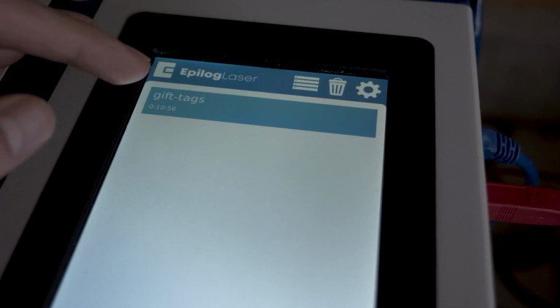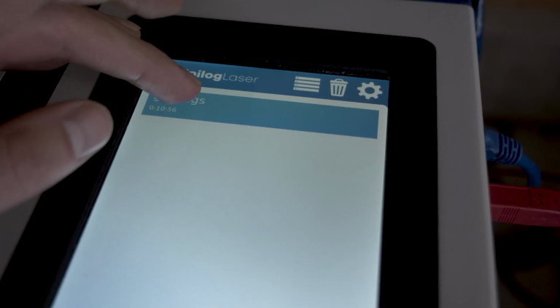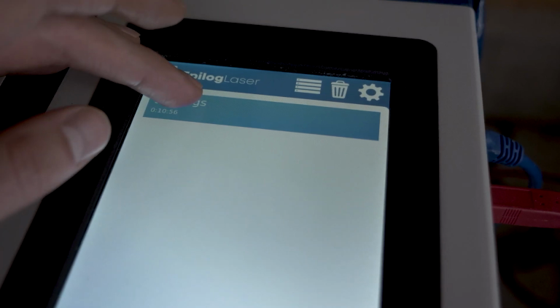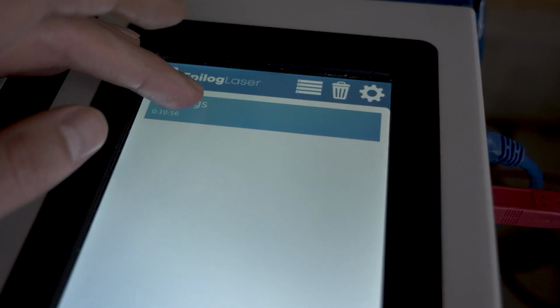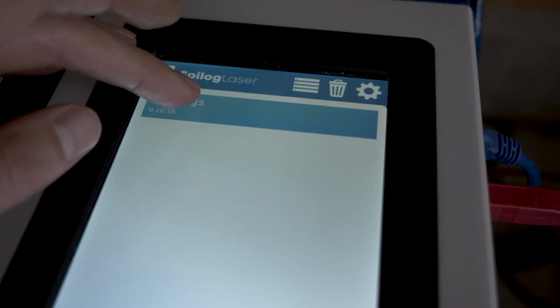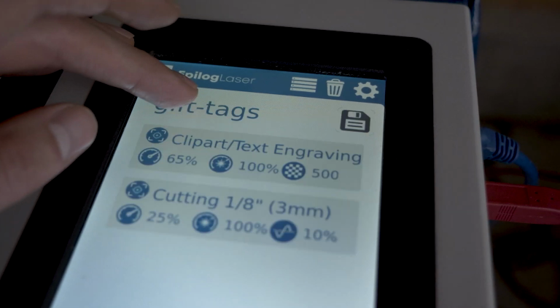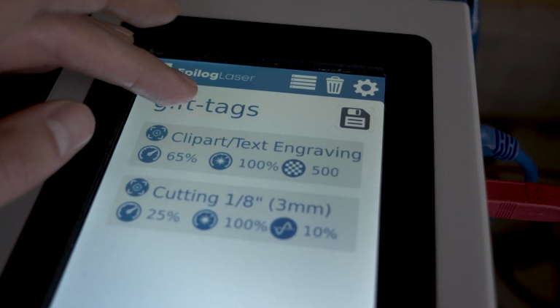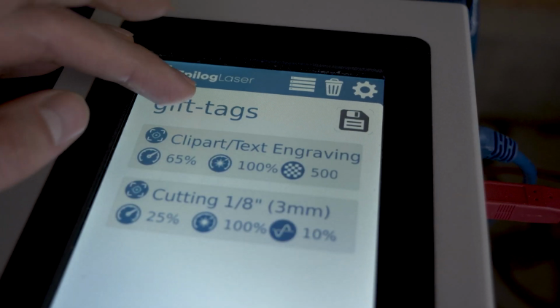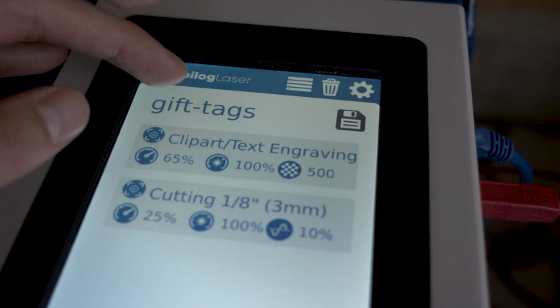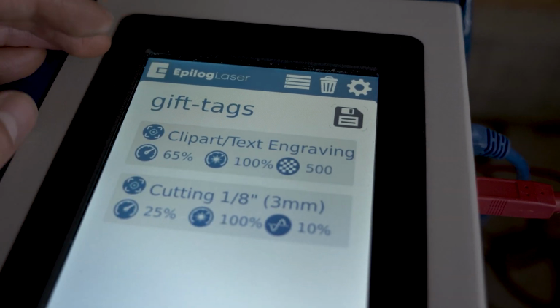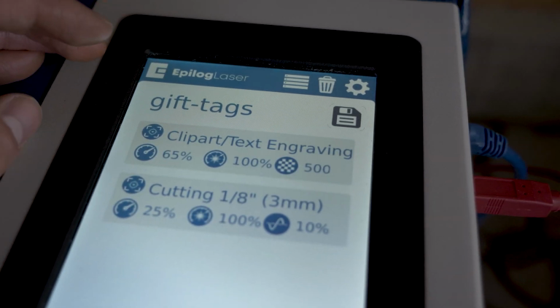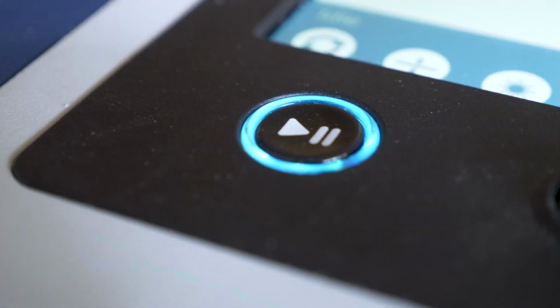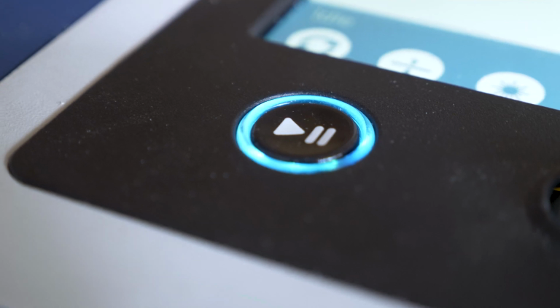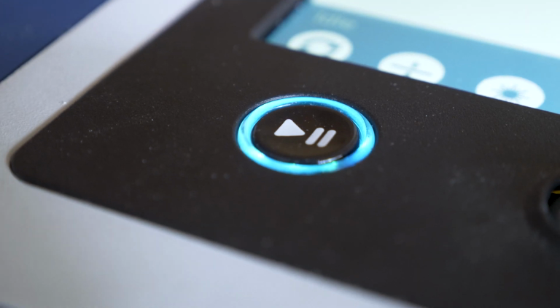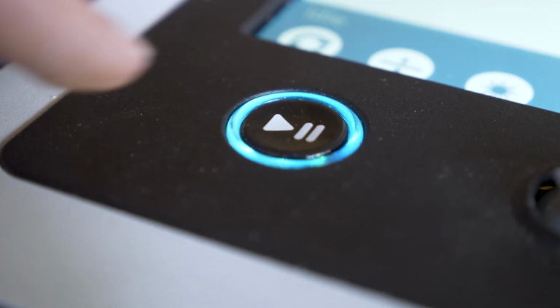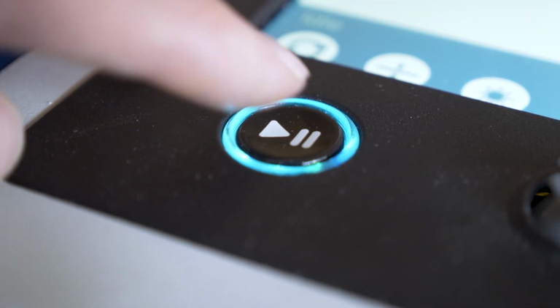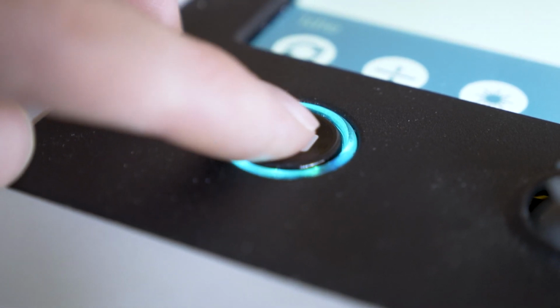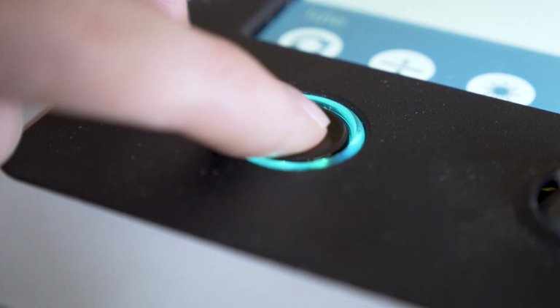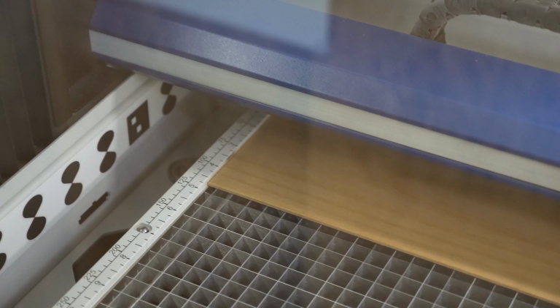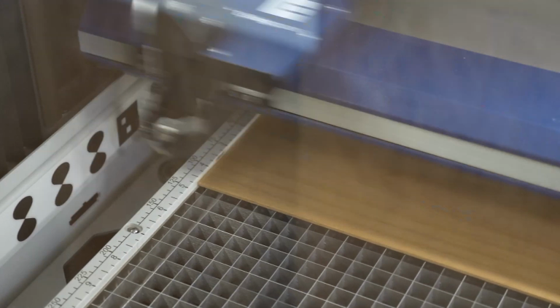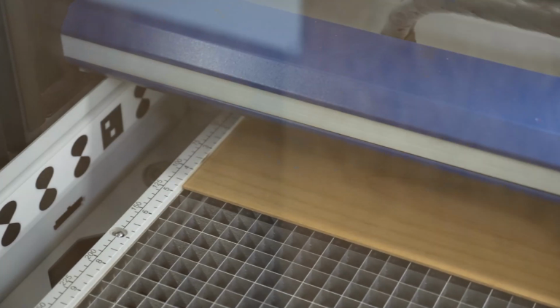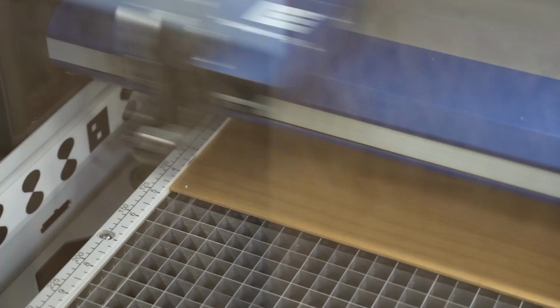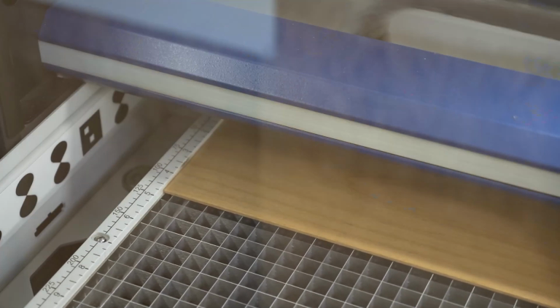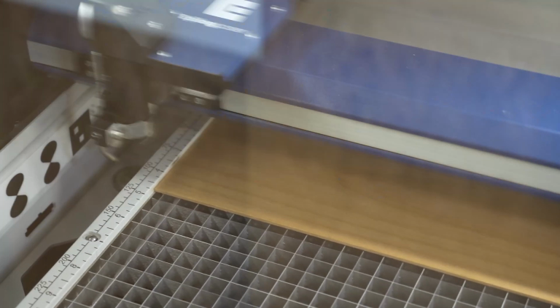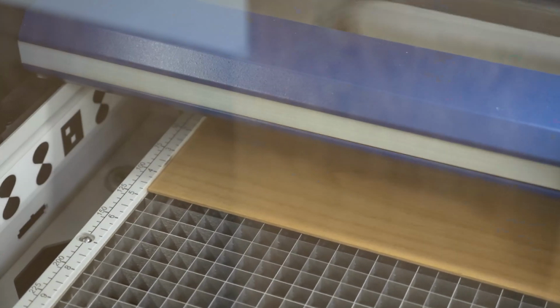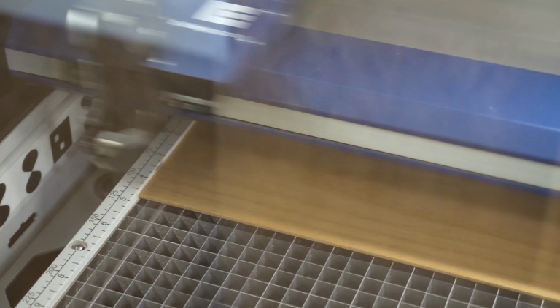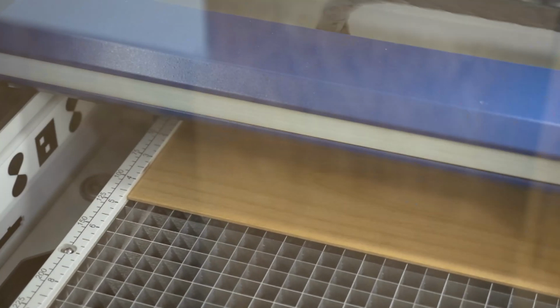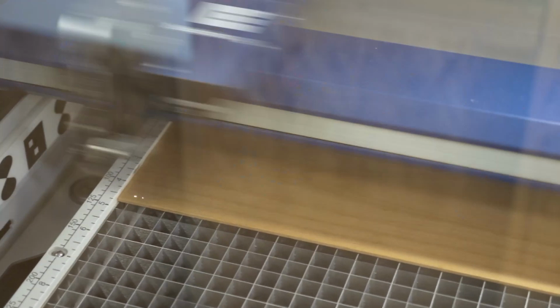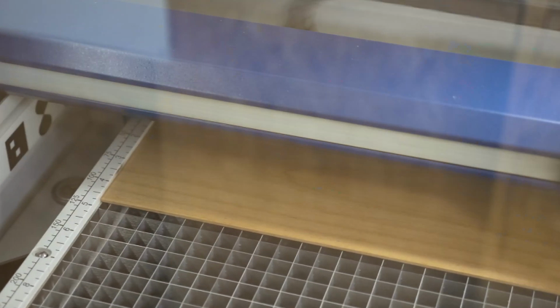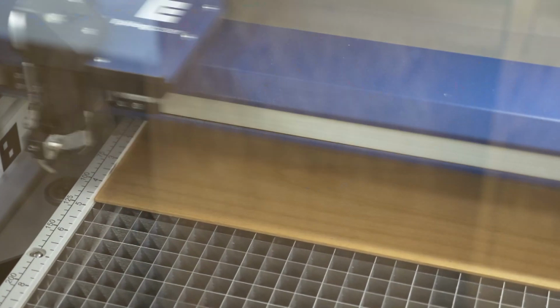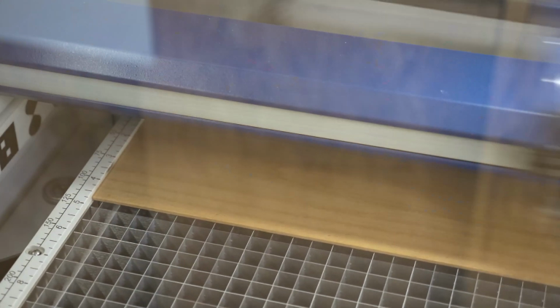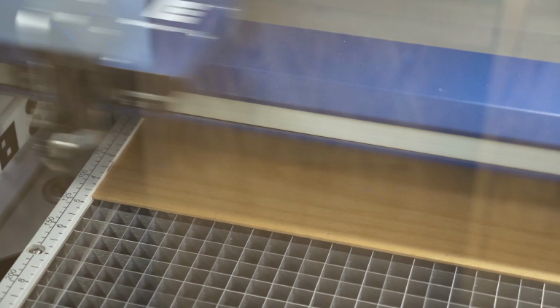With the wood loaded in, we'll start up the job. The laser will start with the engraving, then we'll move on to the cutting.